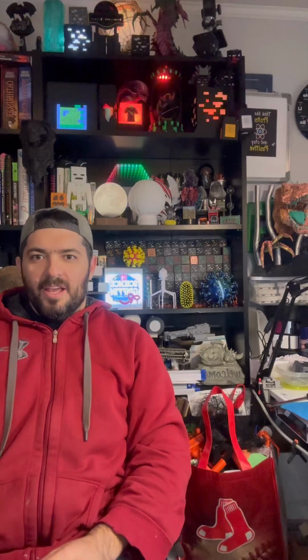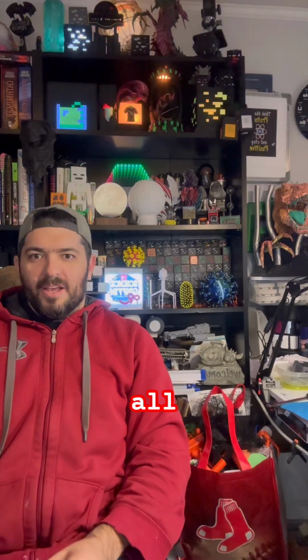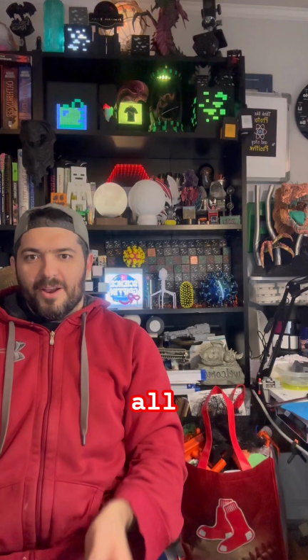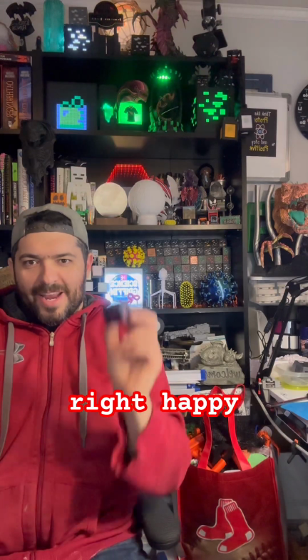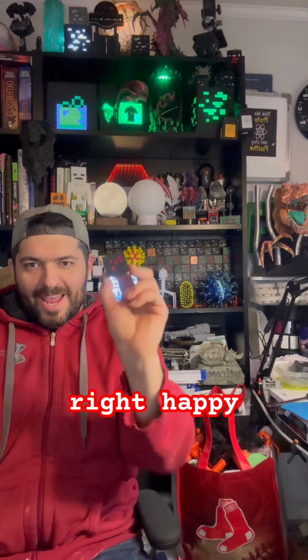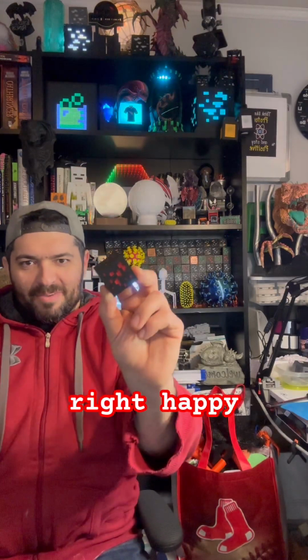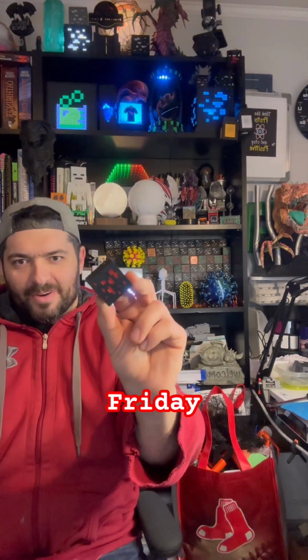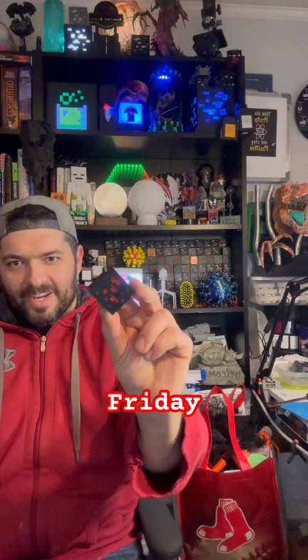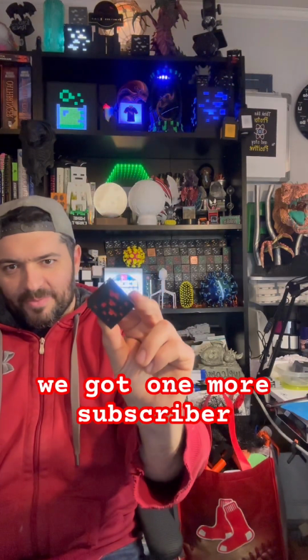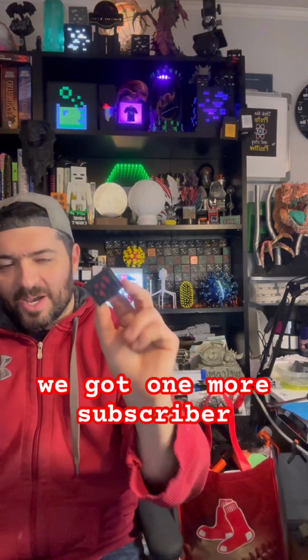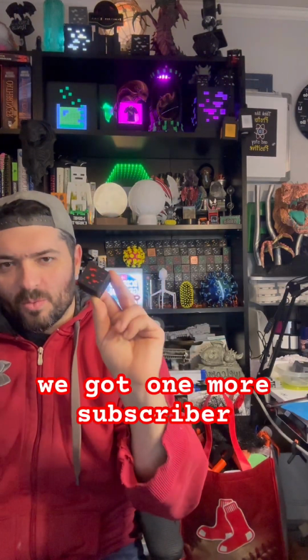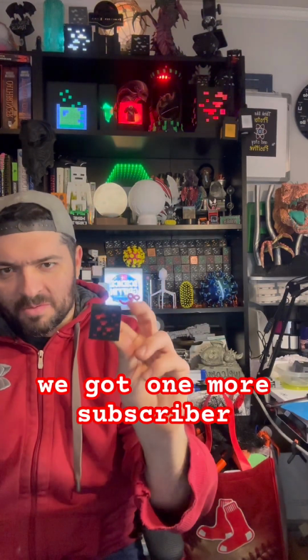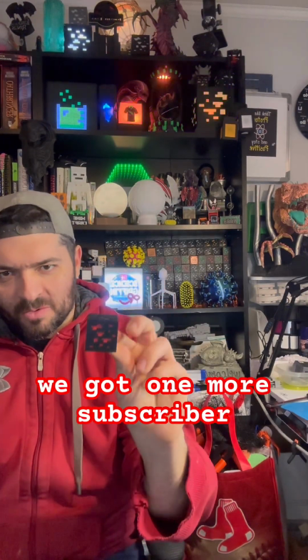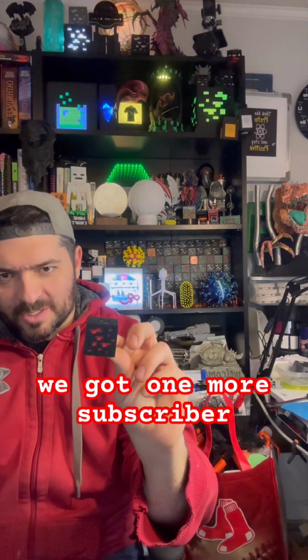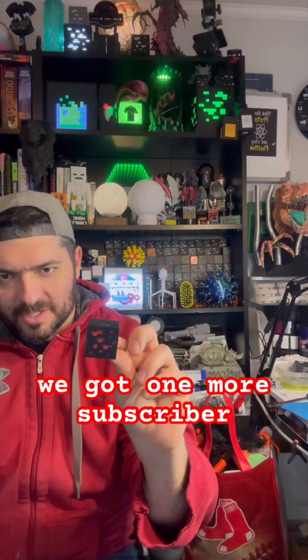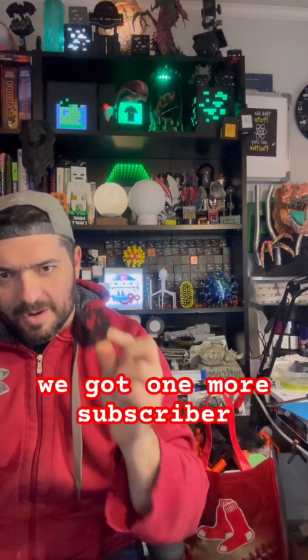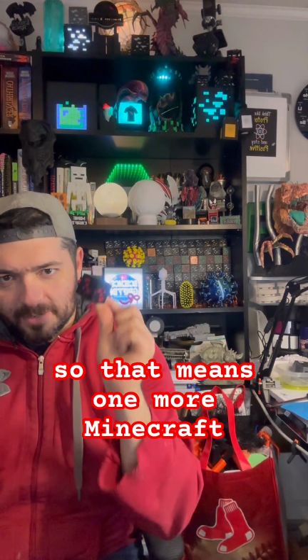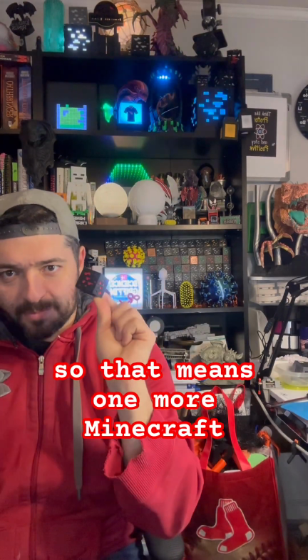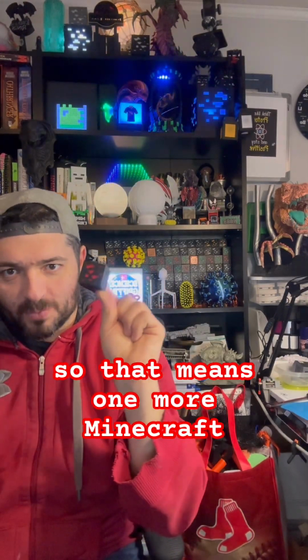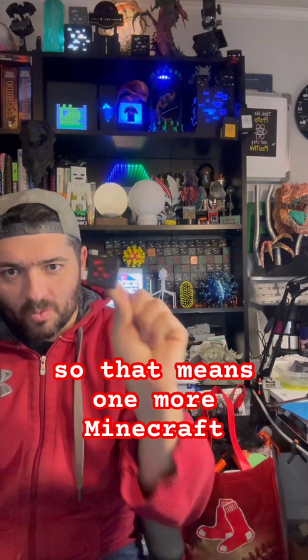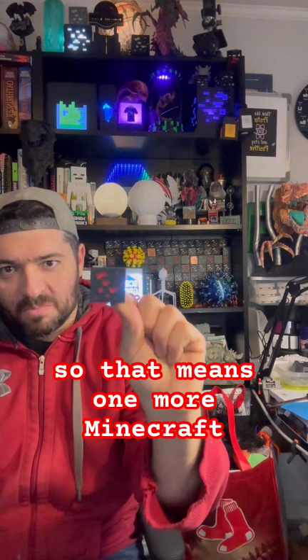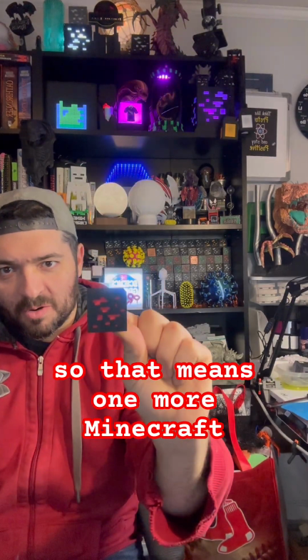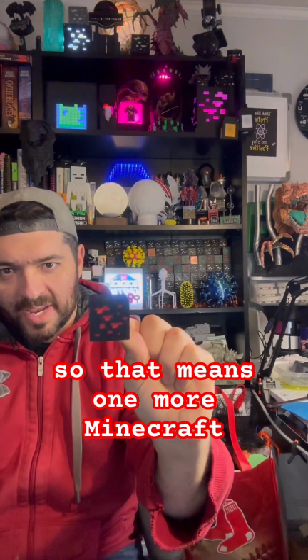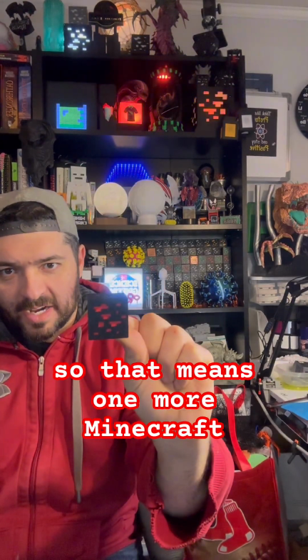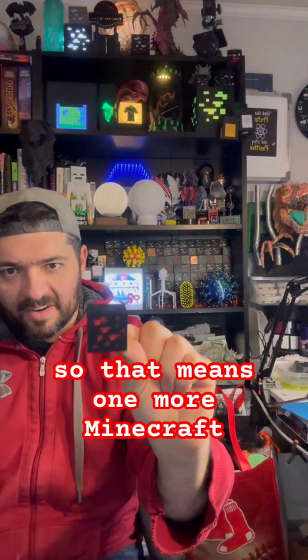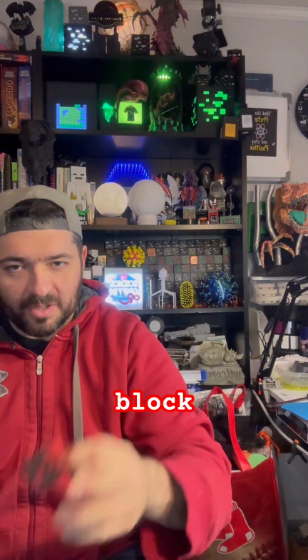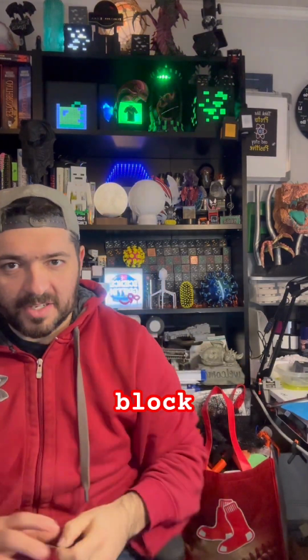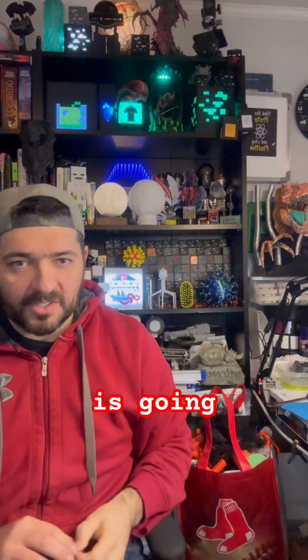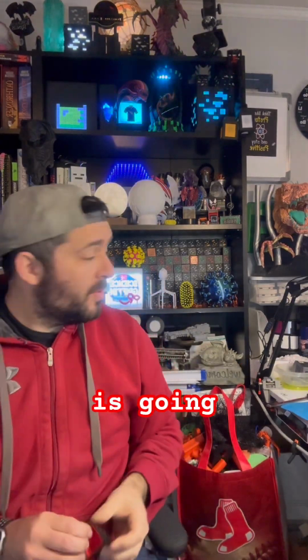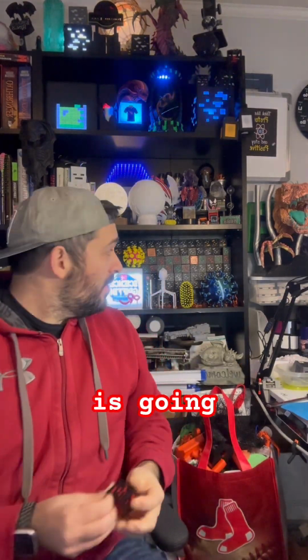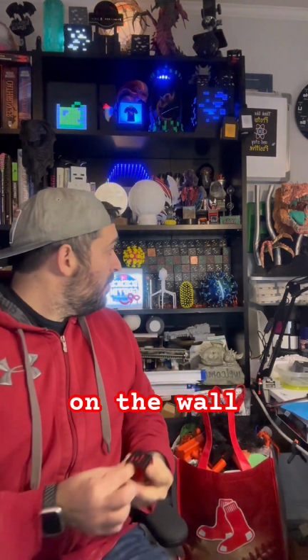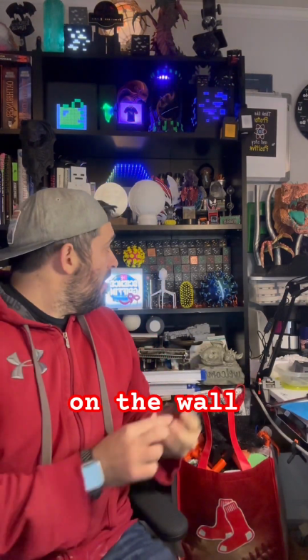All right, happy Friday. We got one more subscriber, so that means one more Minecraft block is going on the wall.